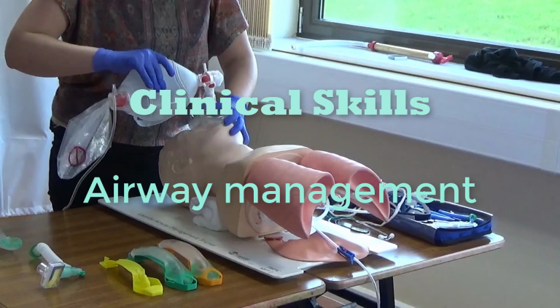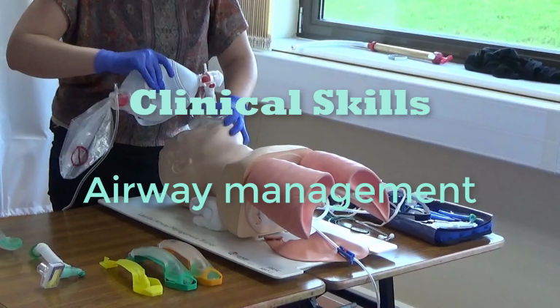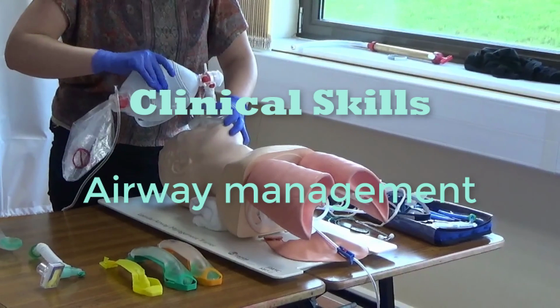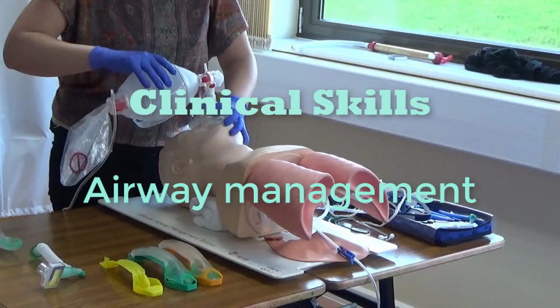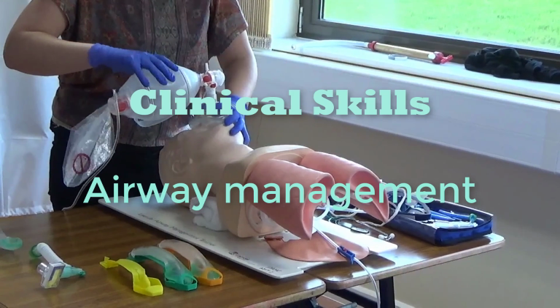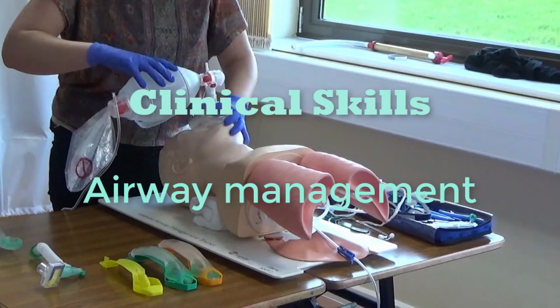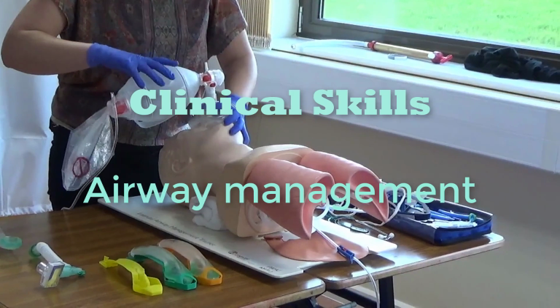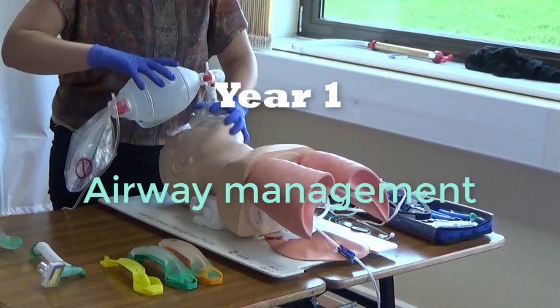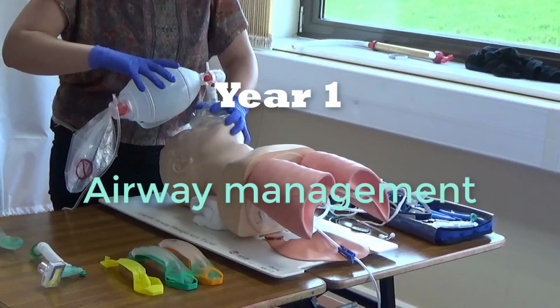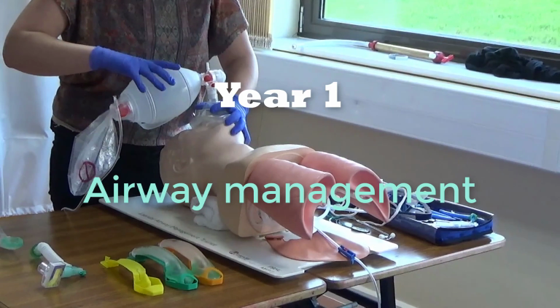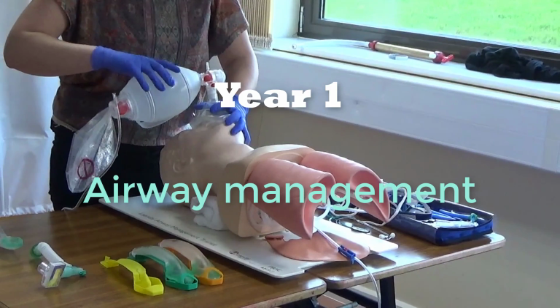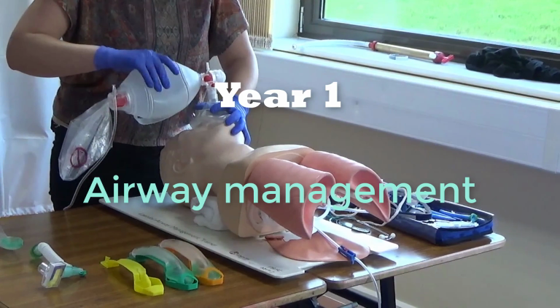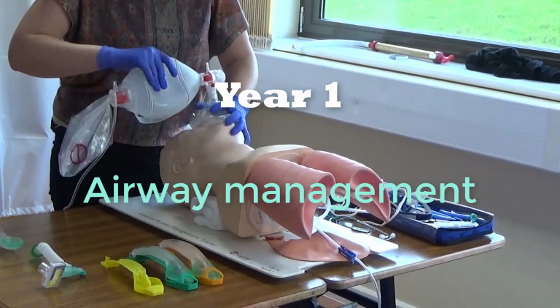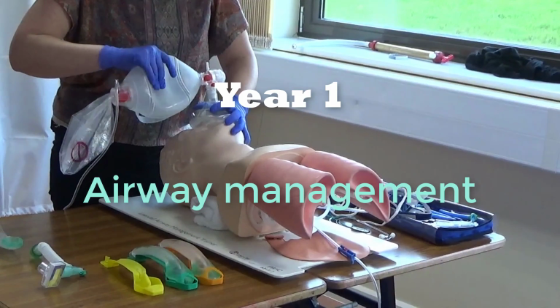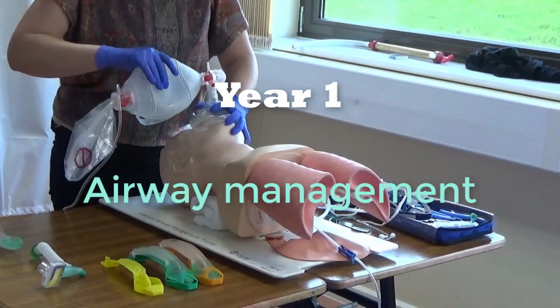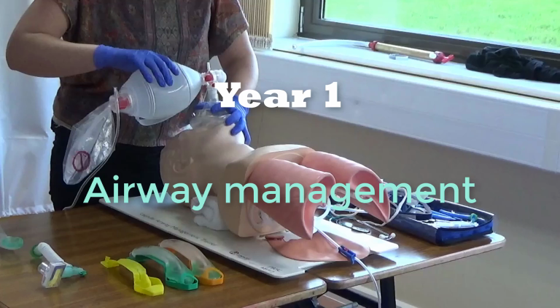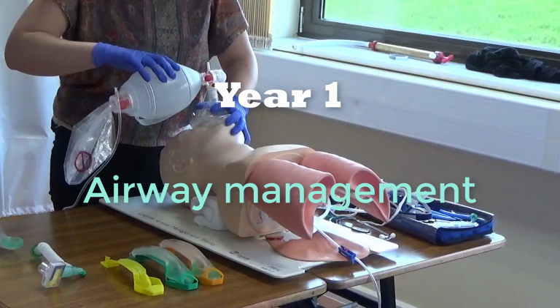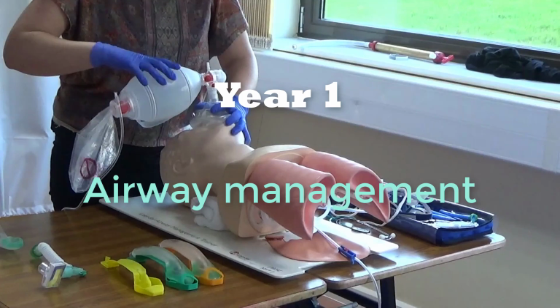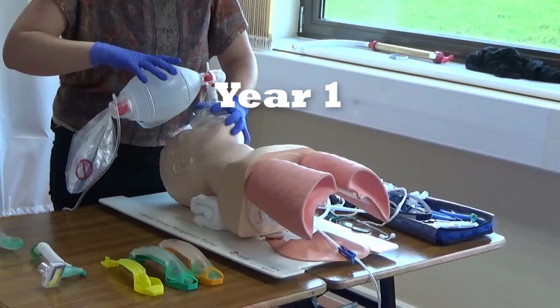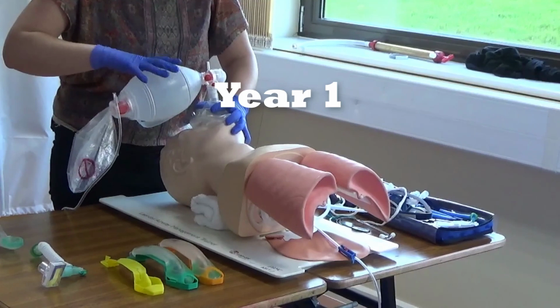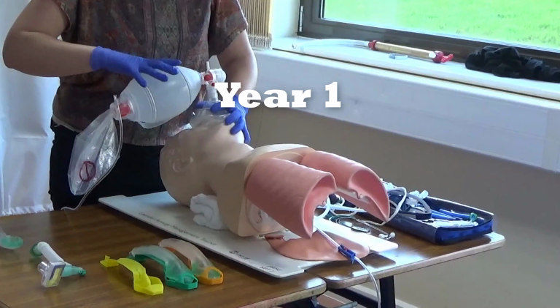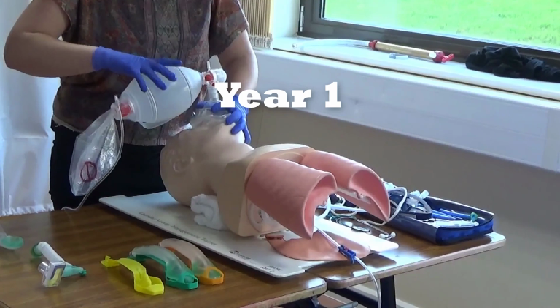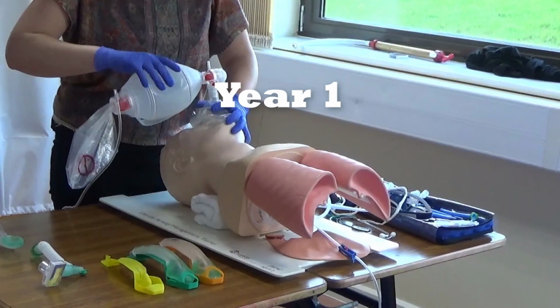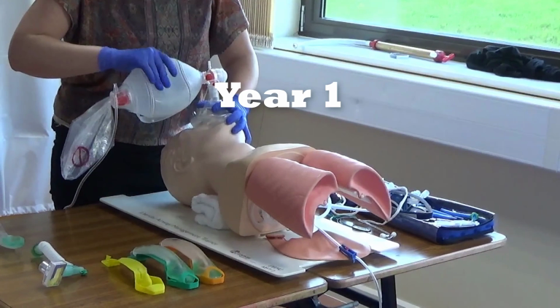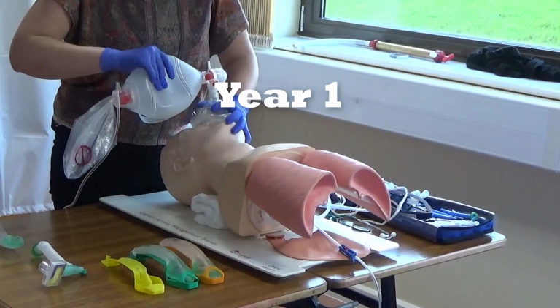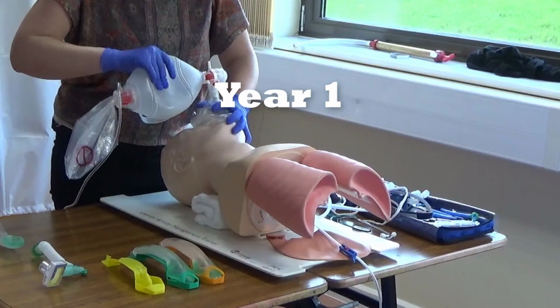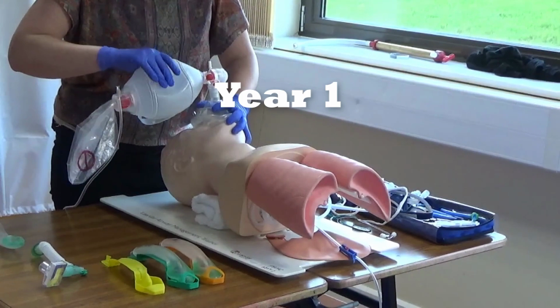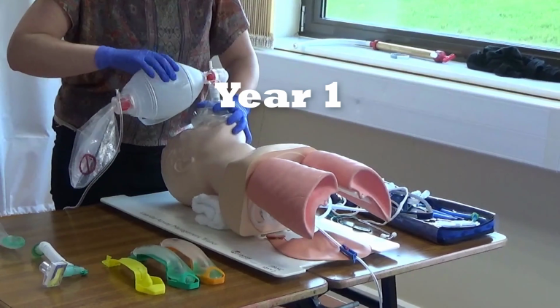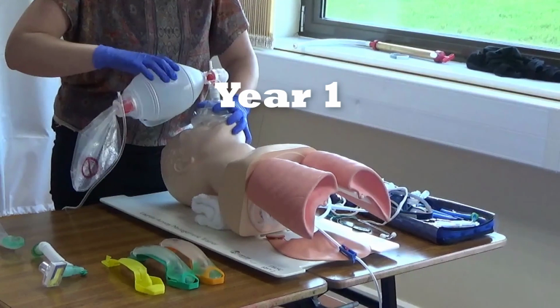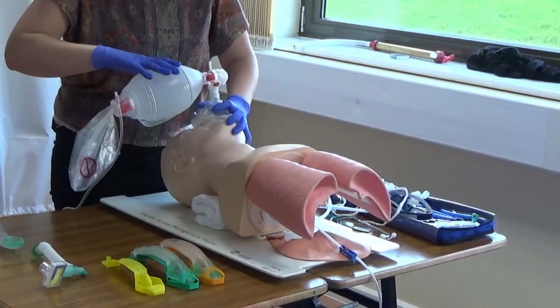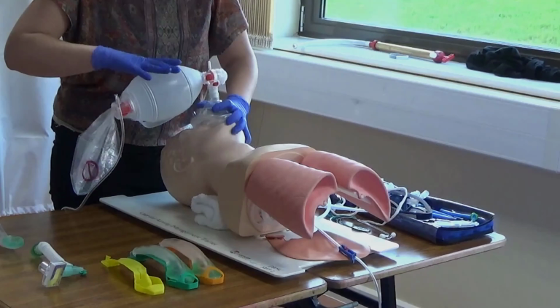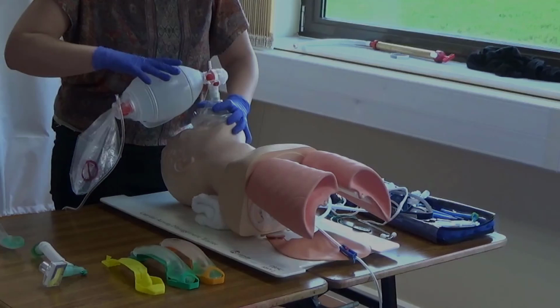This clinical skills video is going to focus on airway management. We're going to run through a stepwise airway management approach.